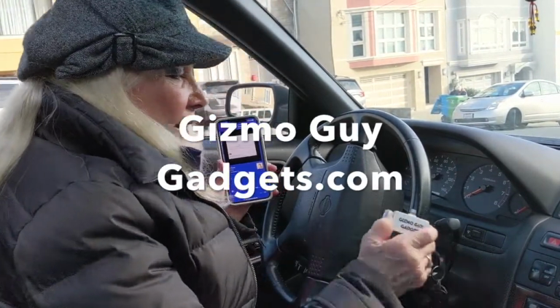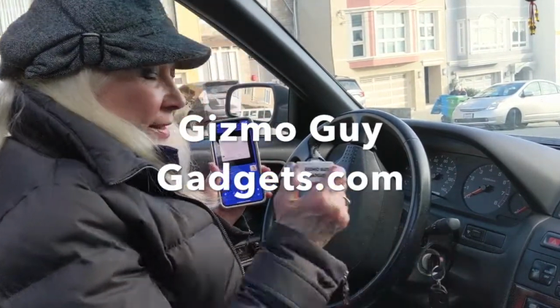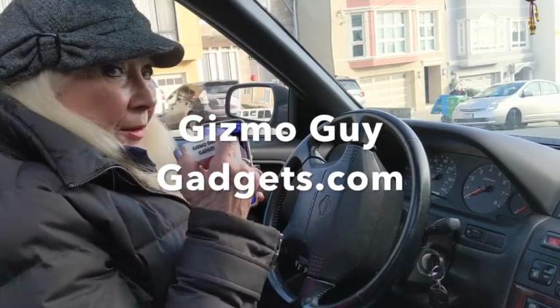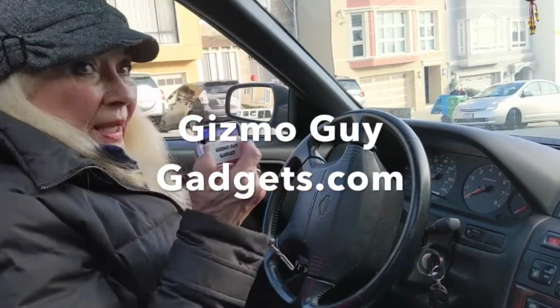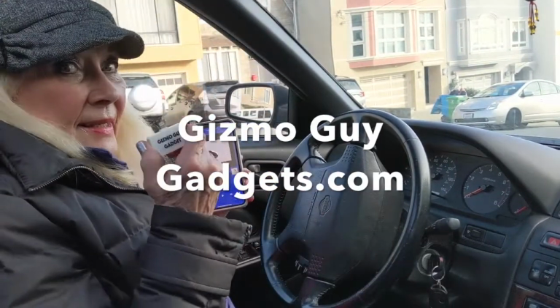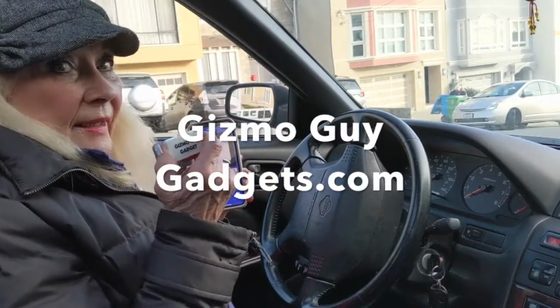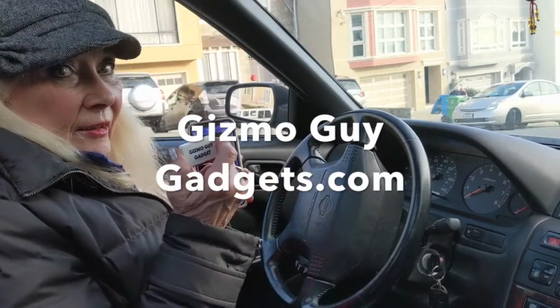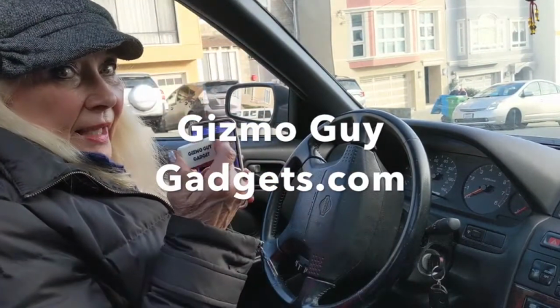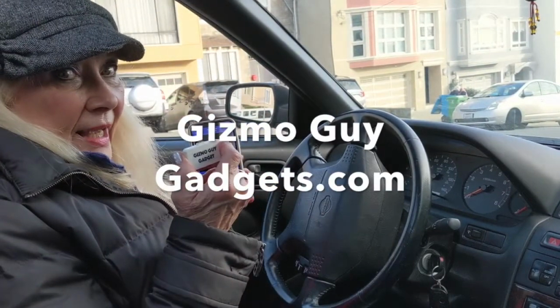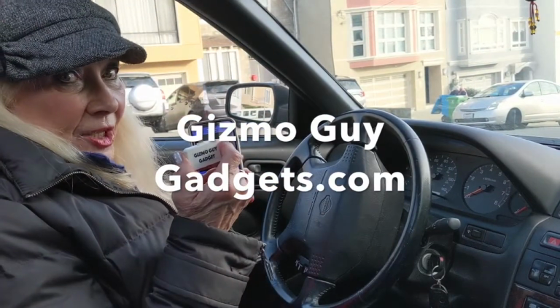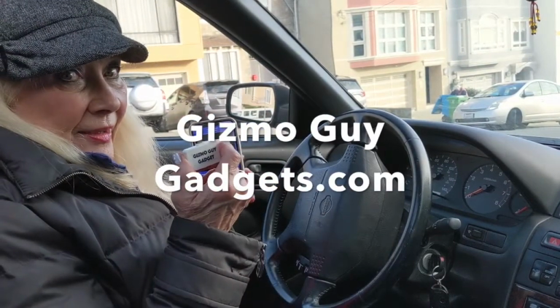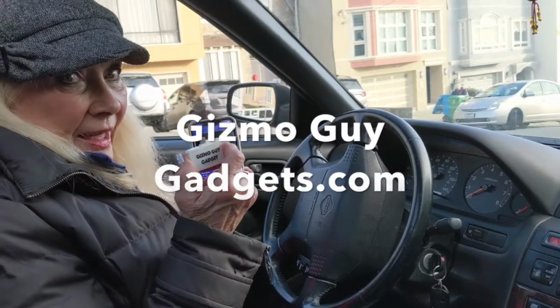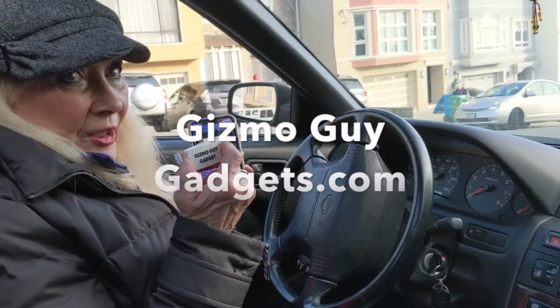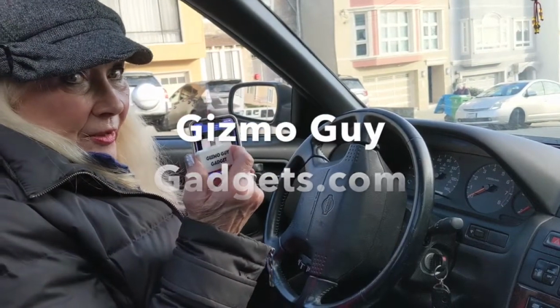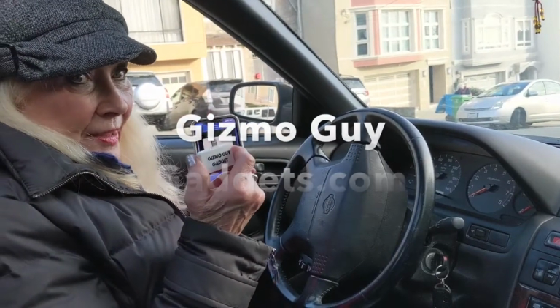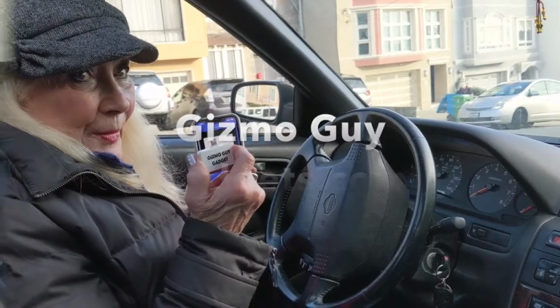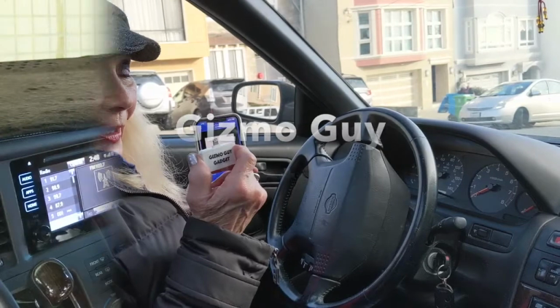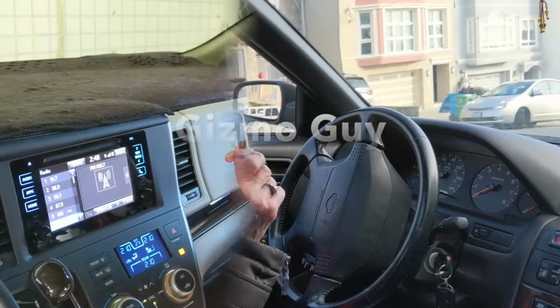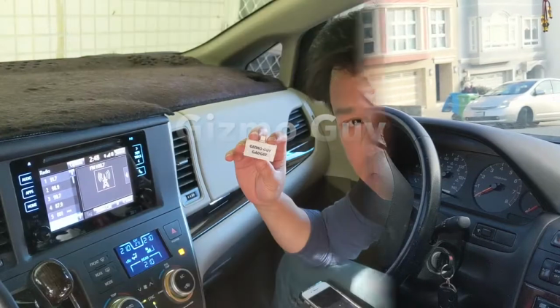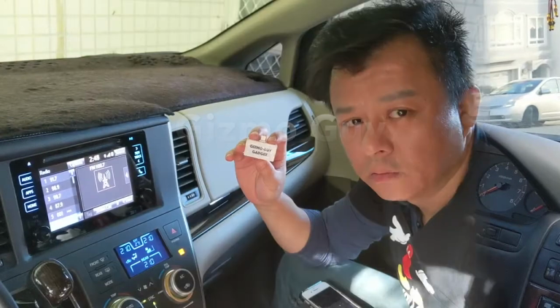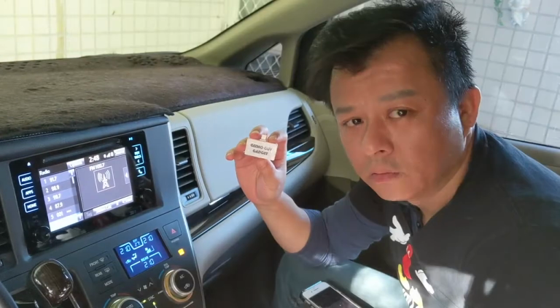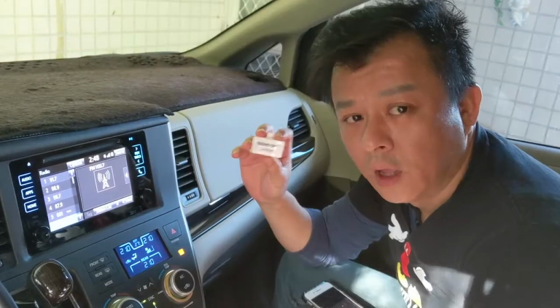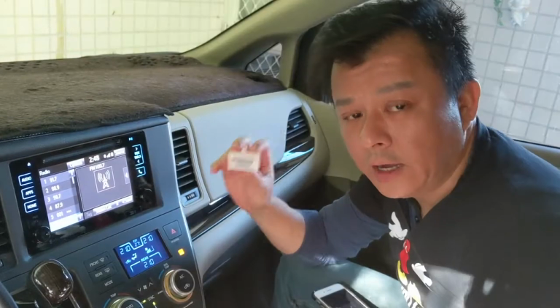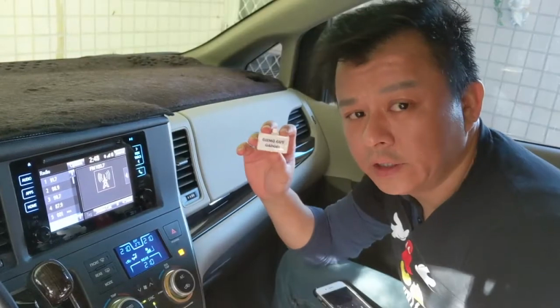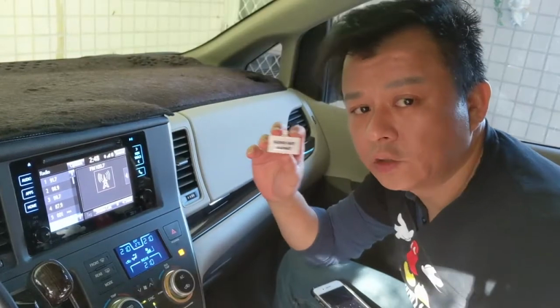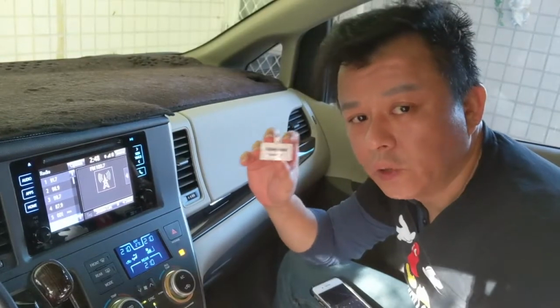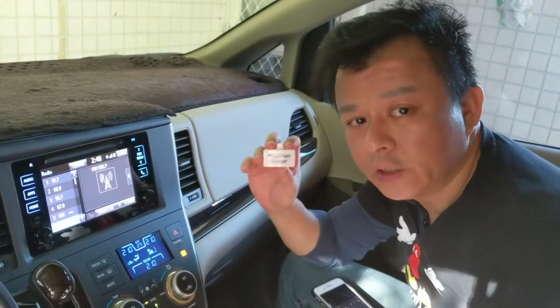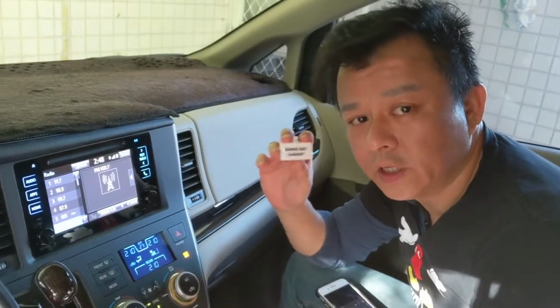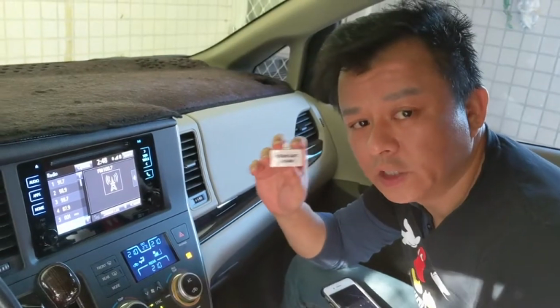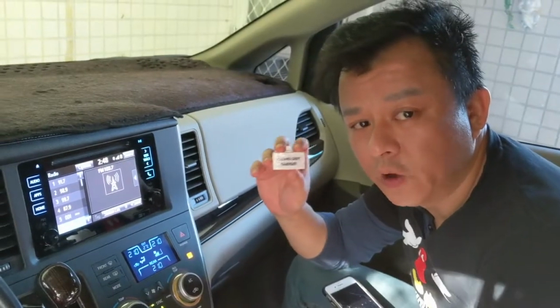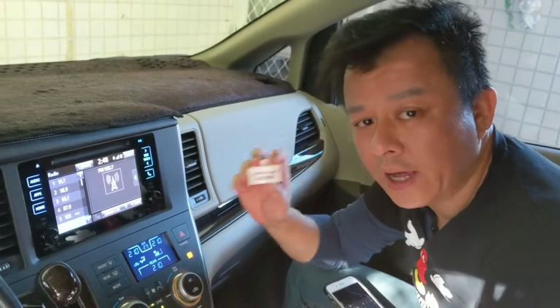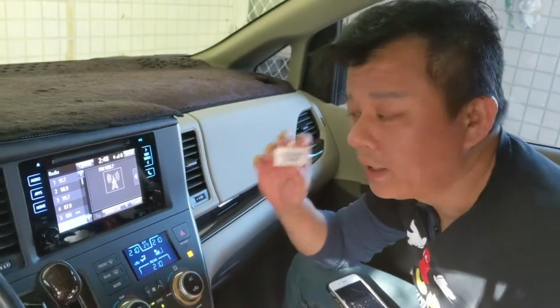Very crystal clear. It's an amazing little gadget. Thank you, Gizmo Guy. This is Wesley, the Gizmo Guy.